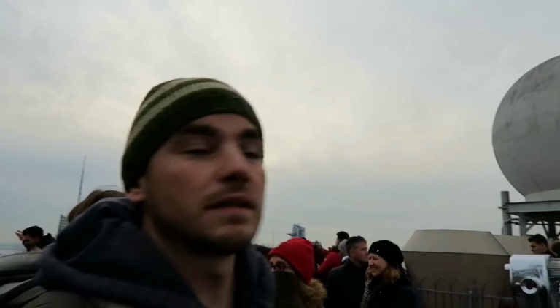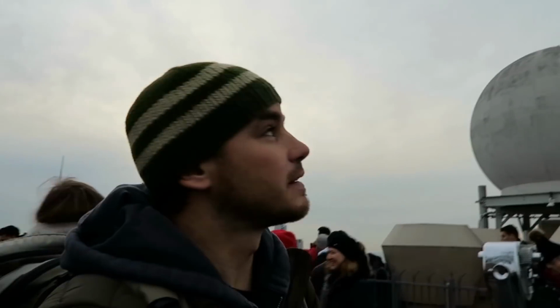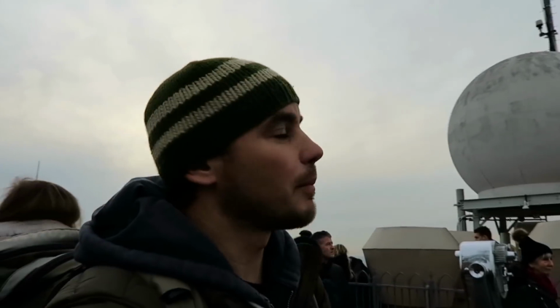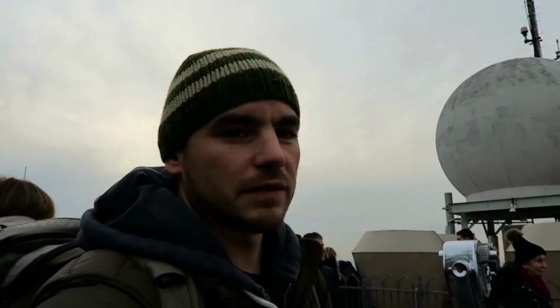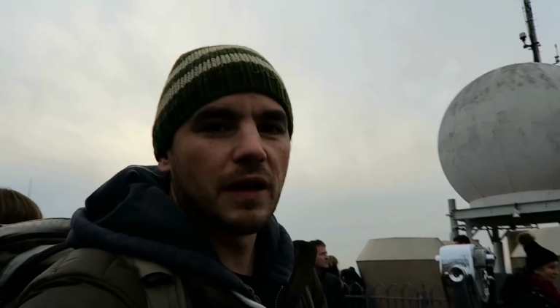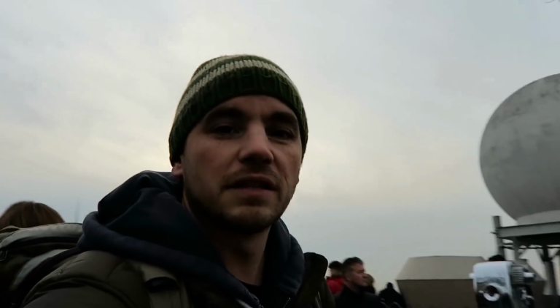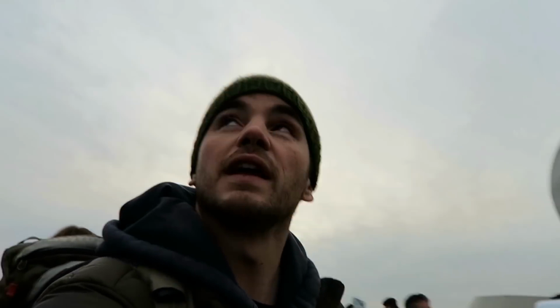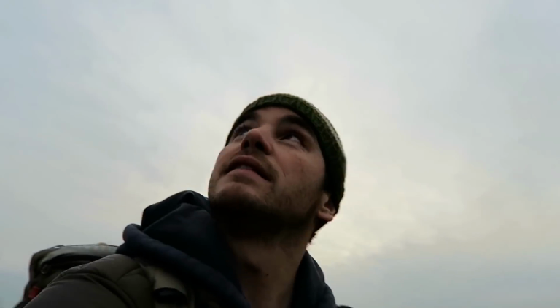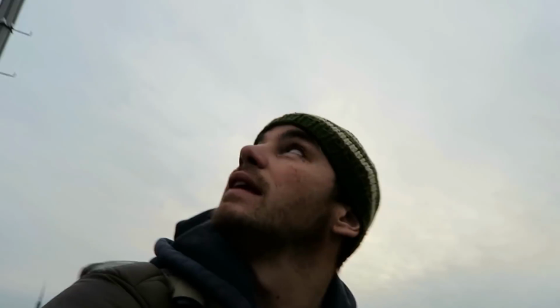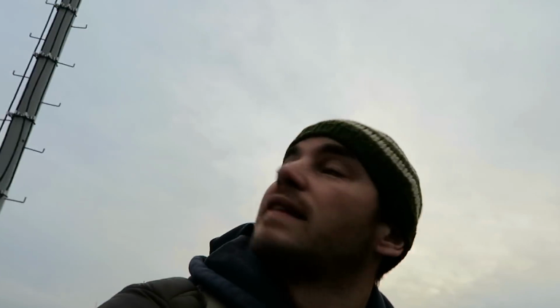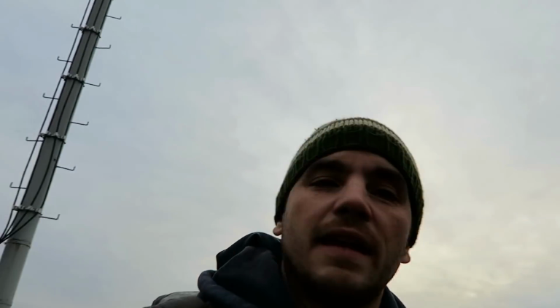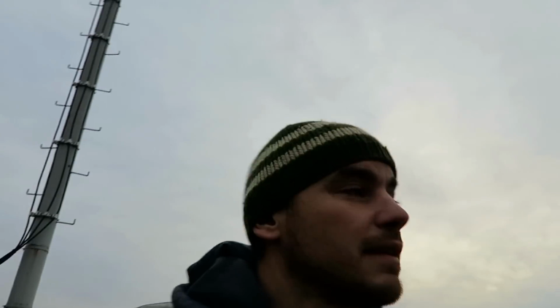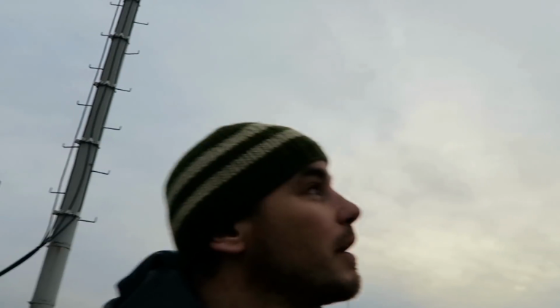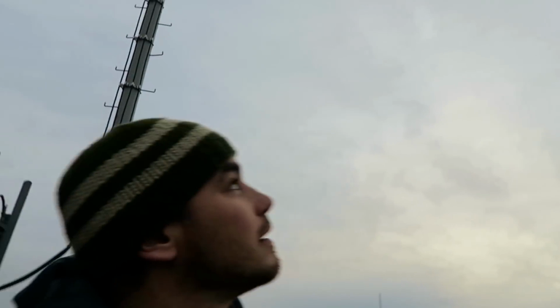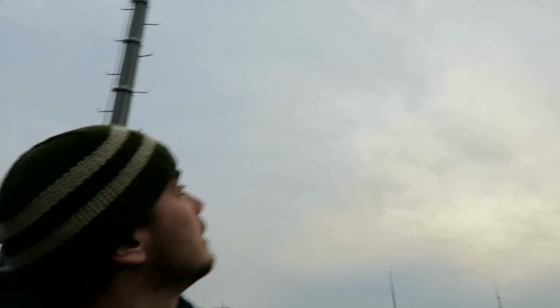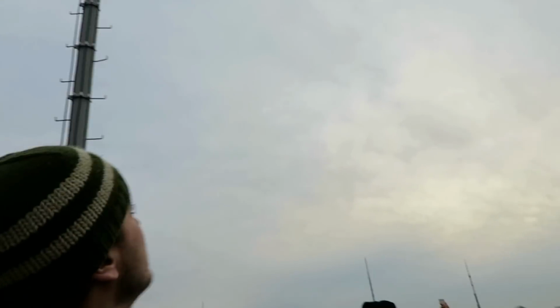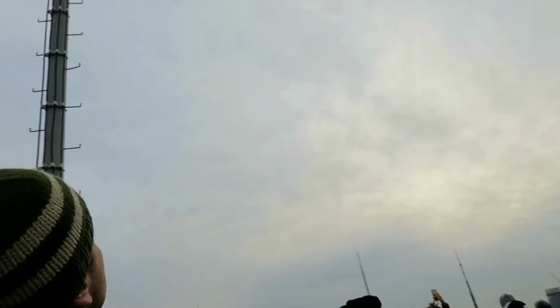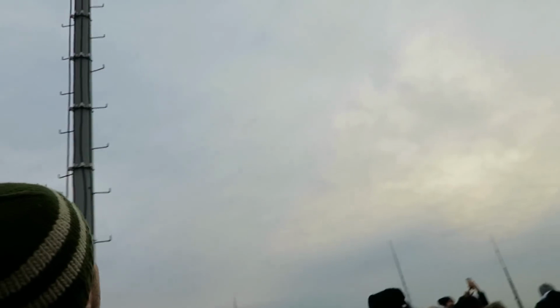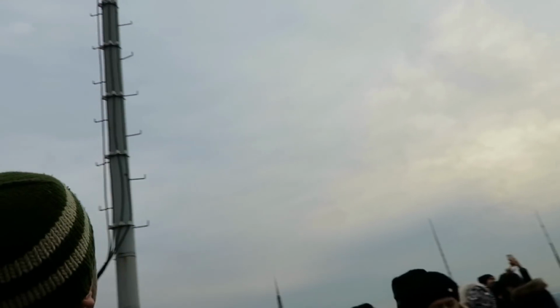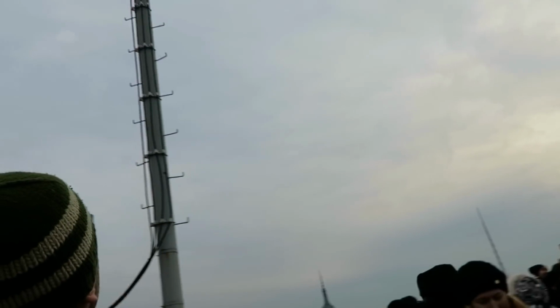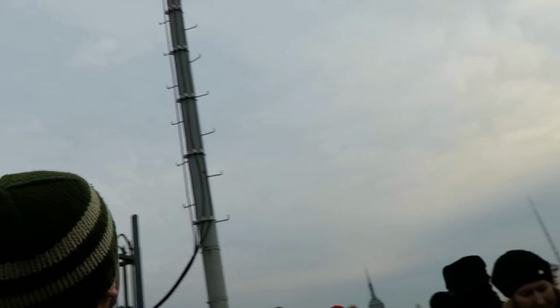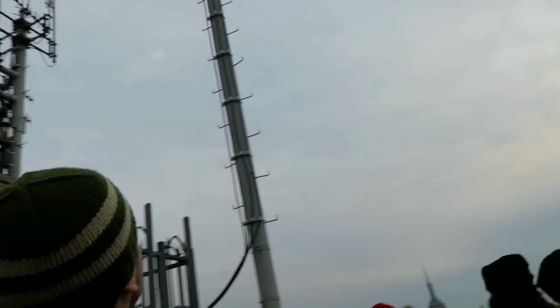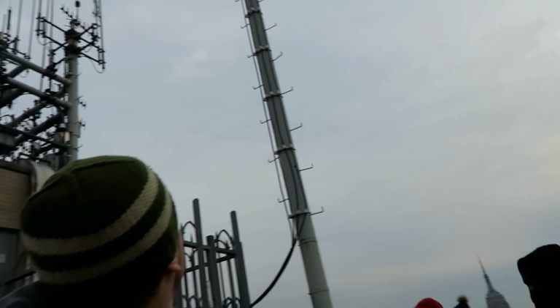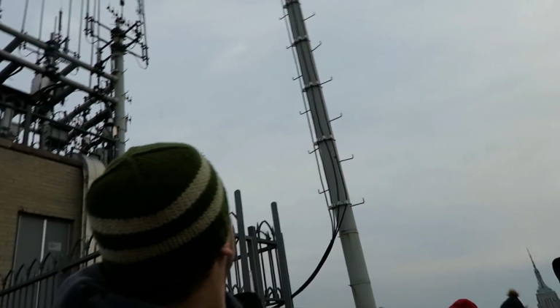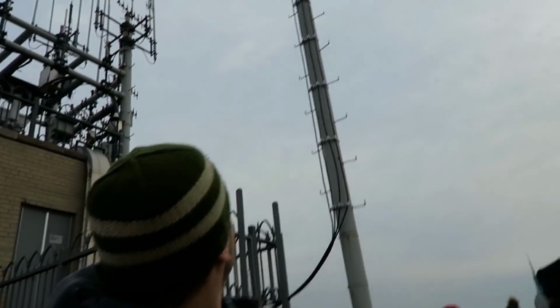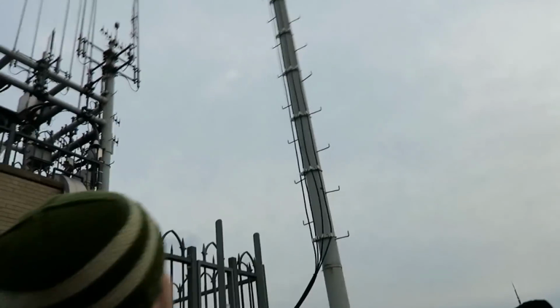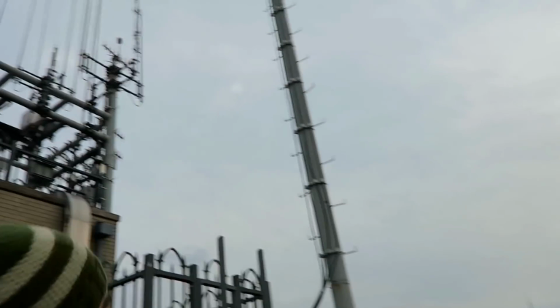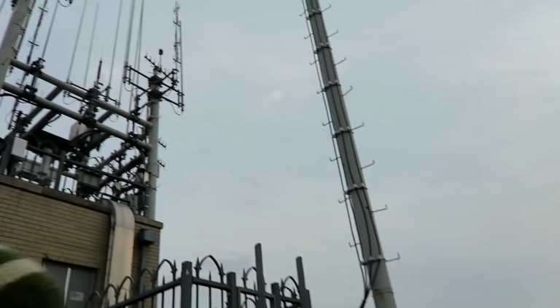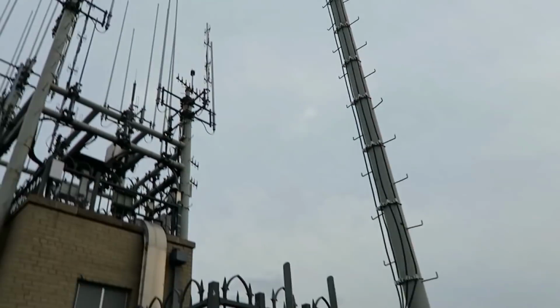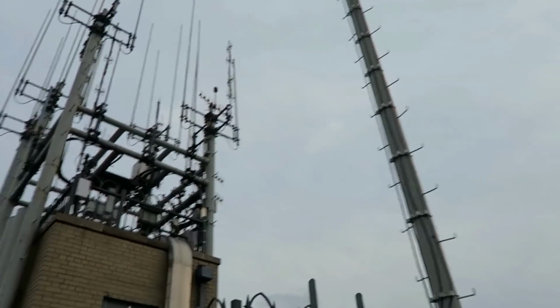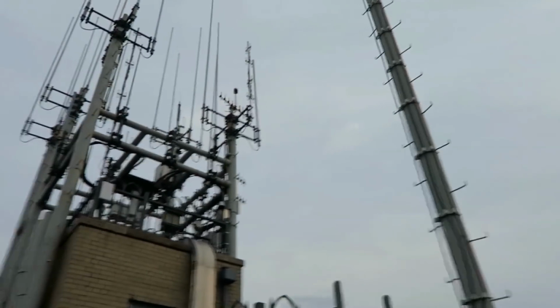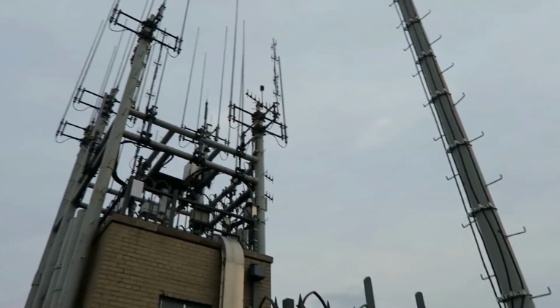The top has all kinds of antennas up here. Look at these — there's a ton of them up there.